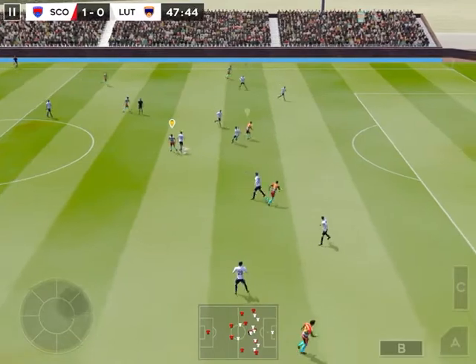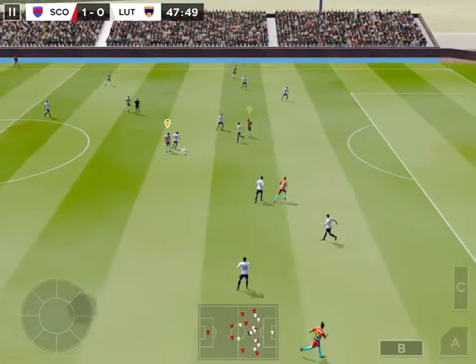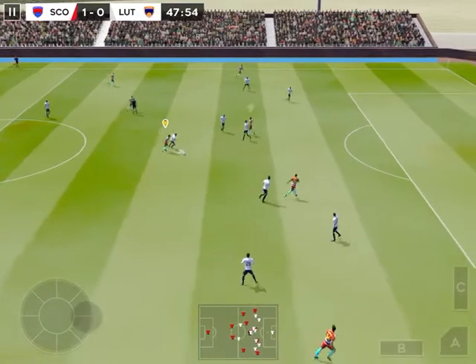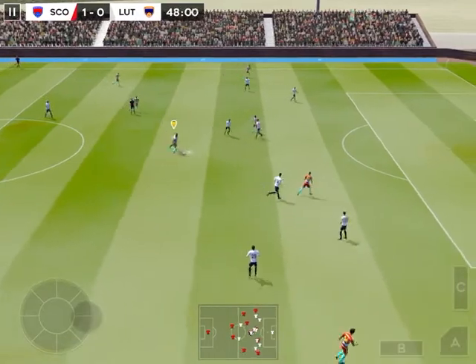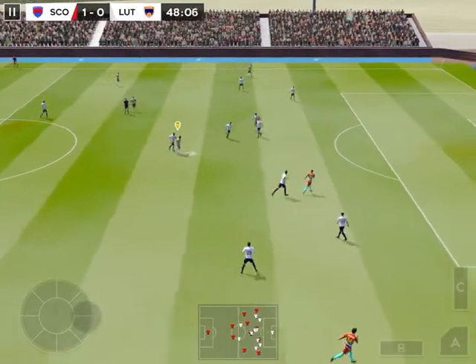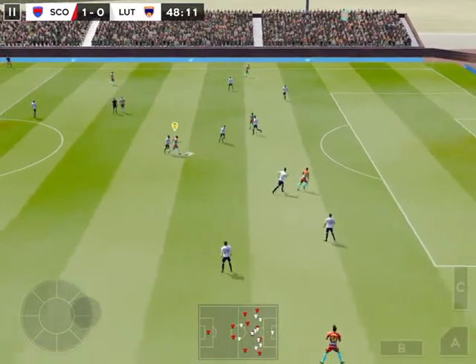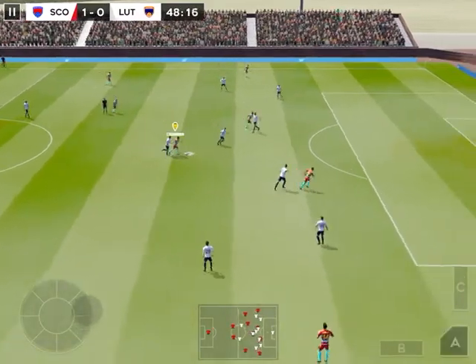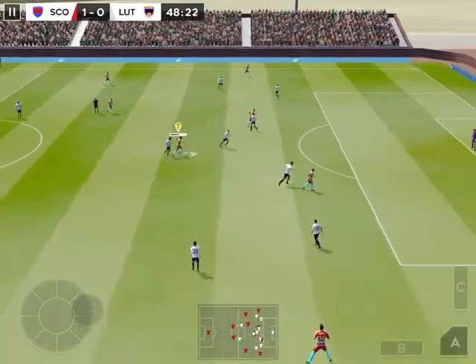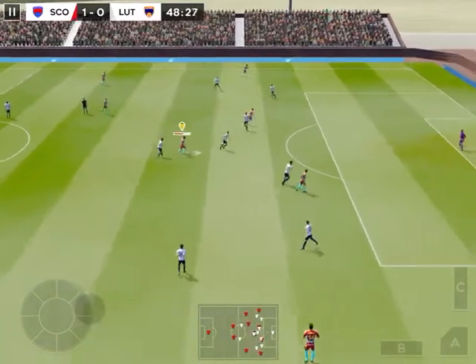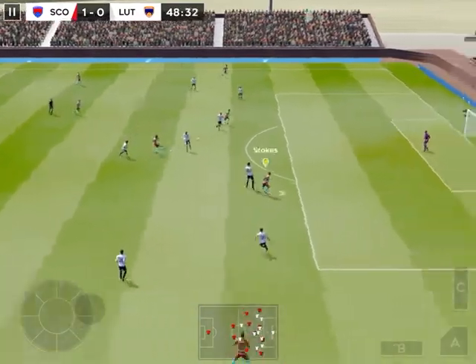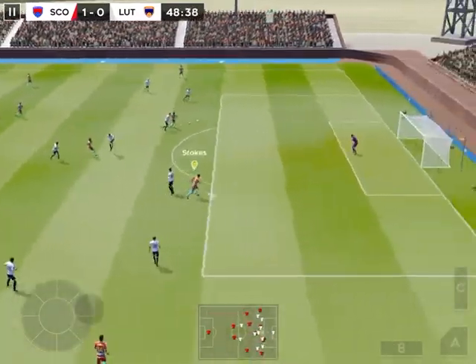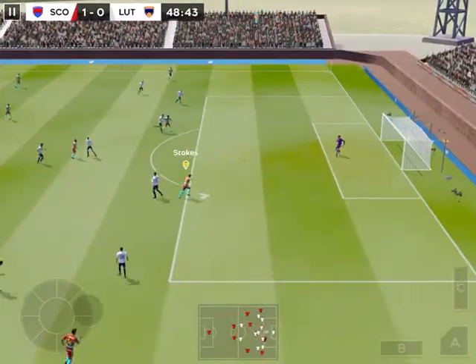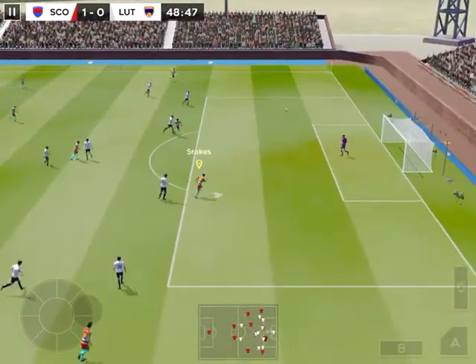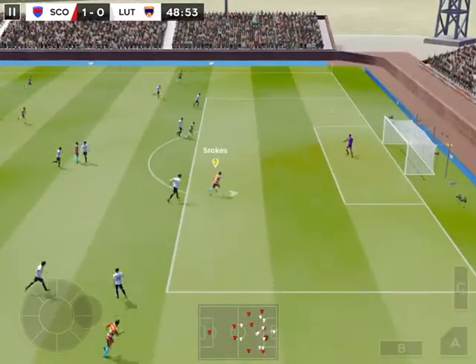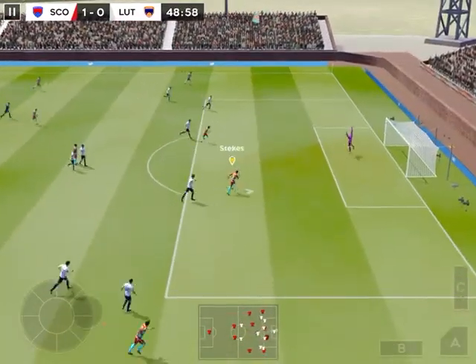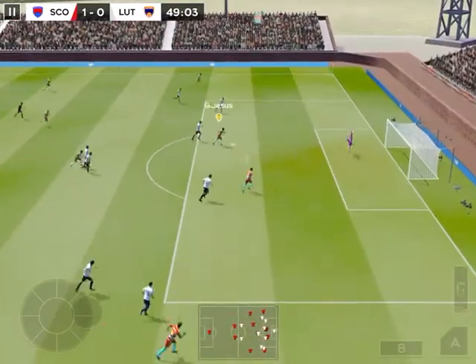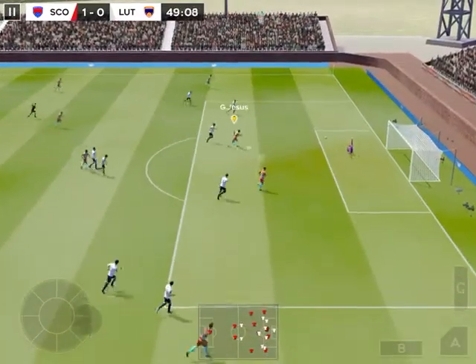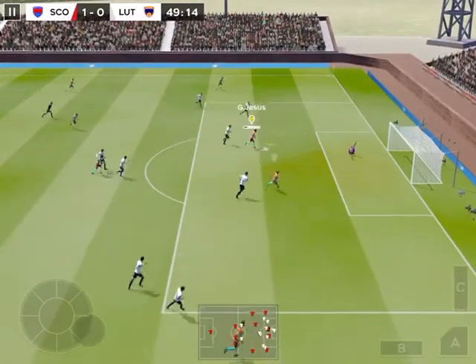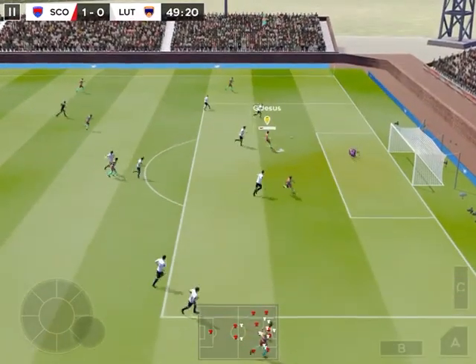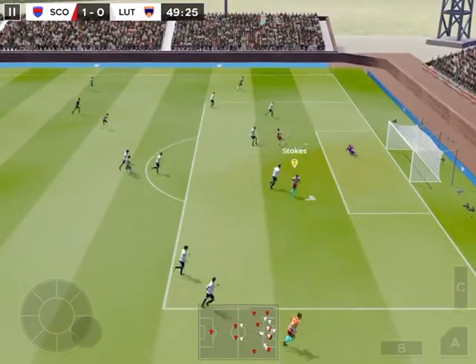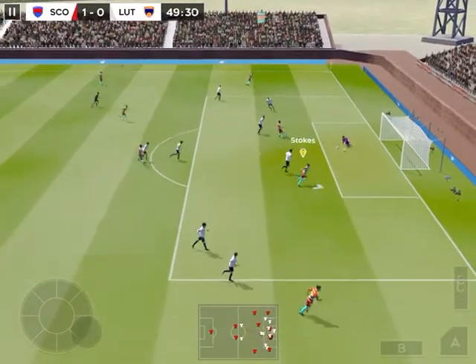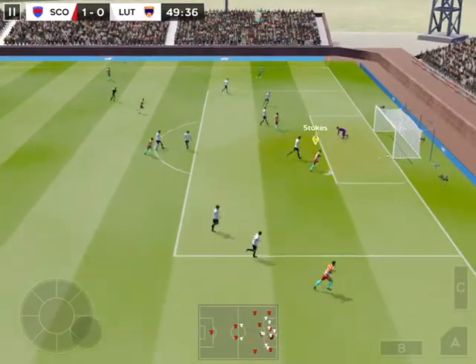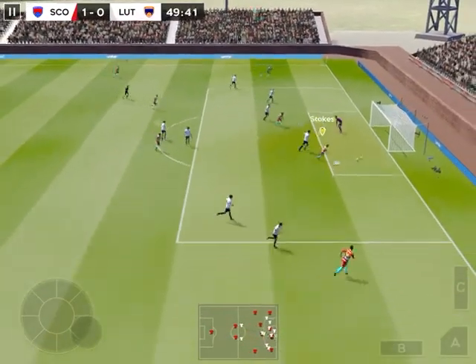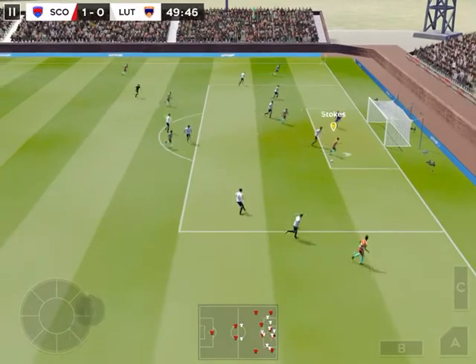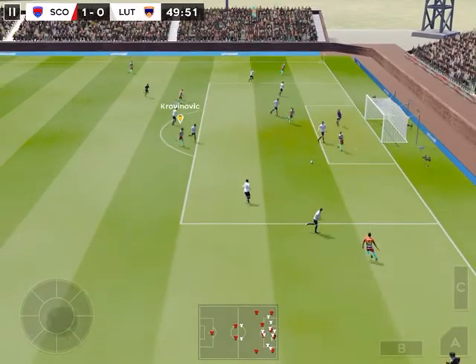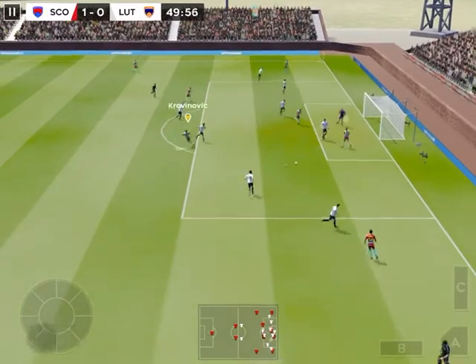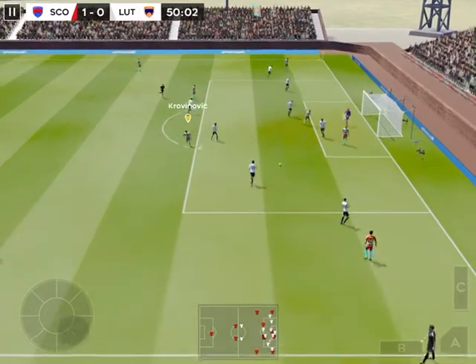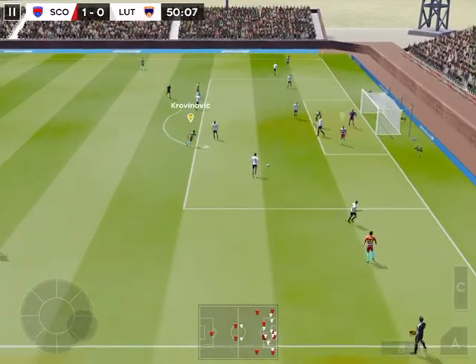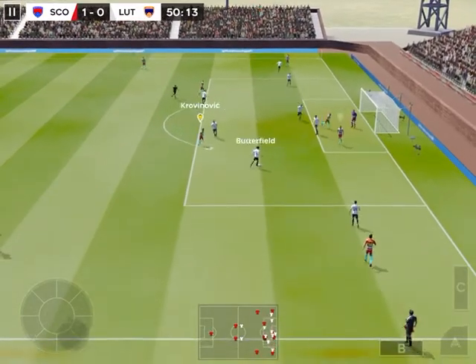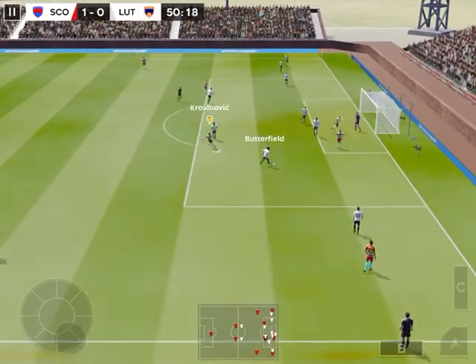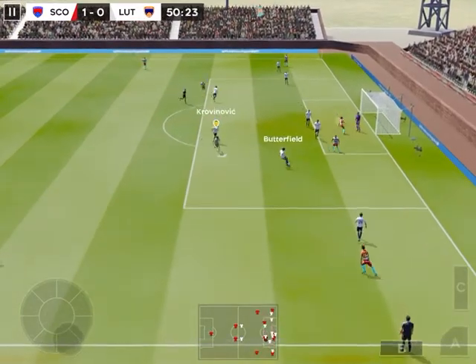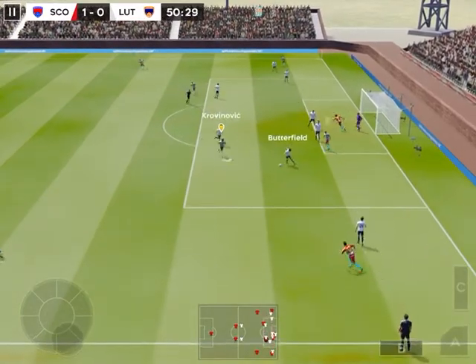That's a dangerous area to lose the ball. Tries a long shot — the keeper was well beaten. Off the woodwork. So close.